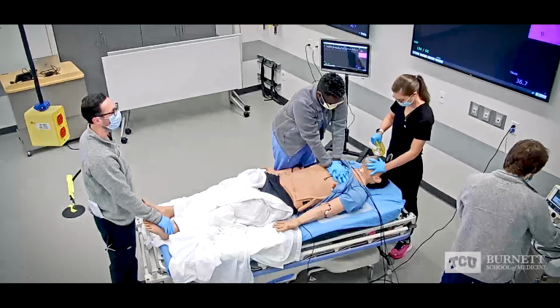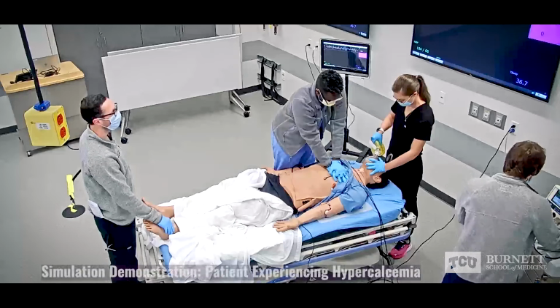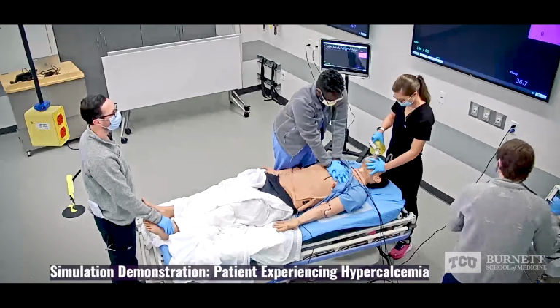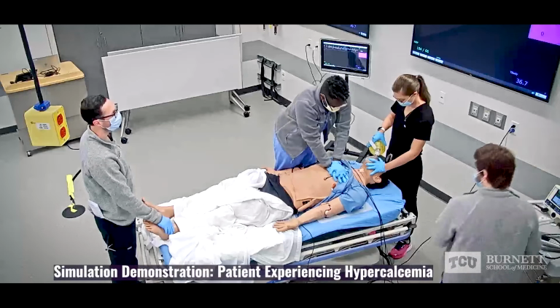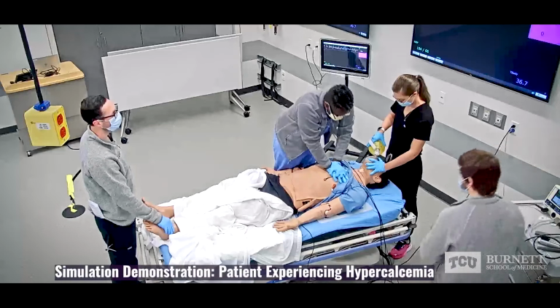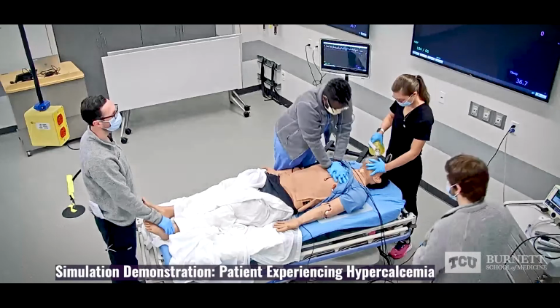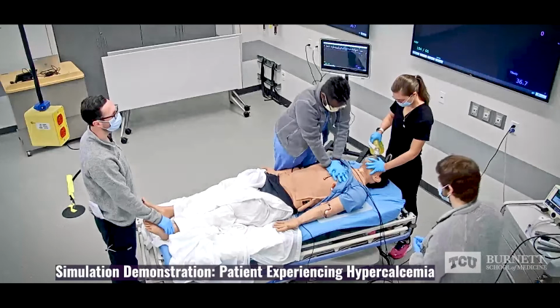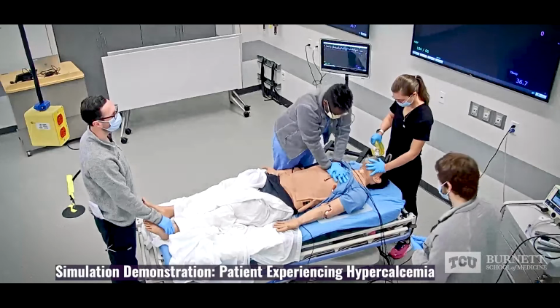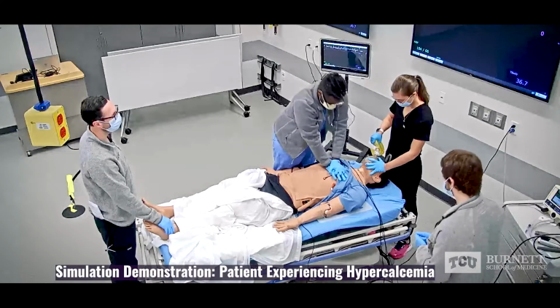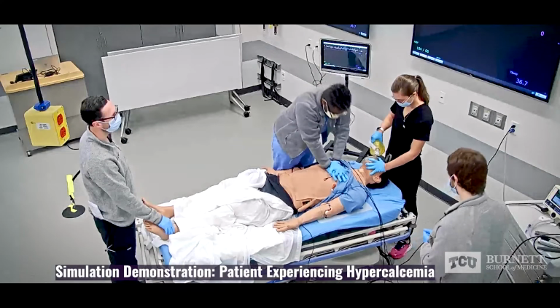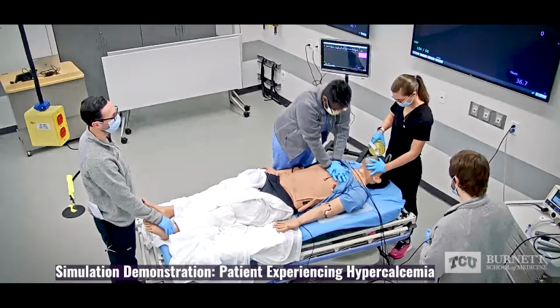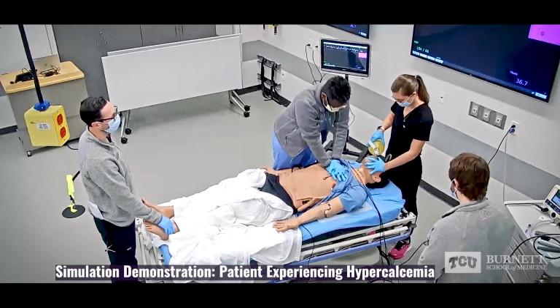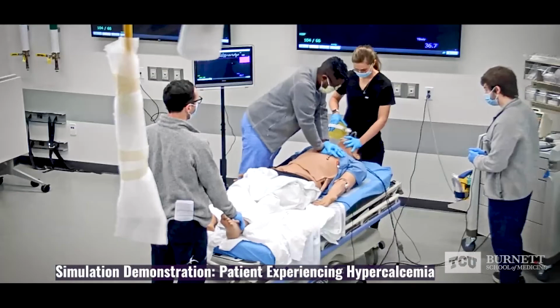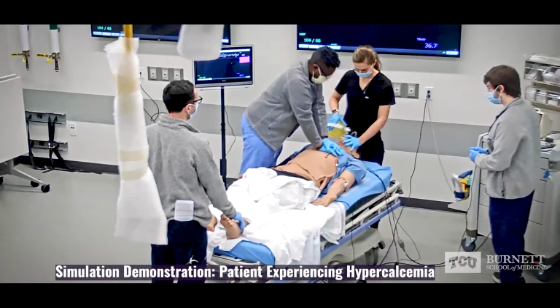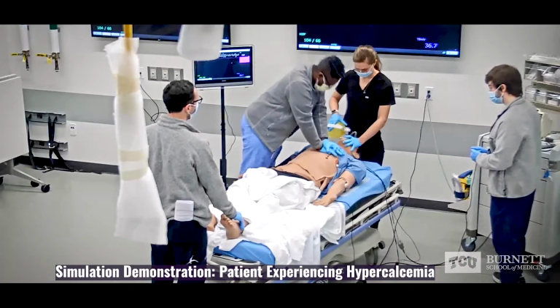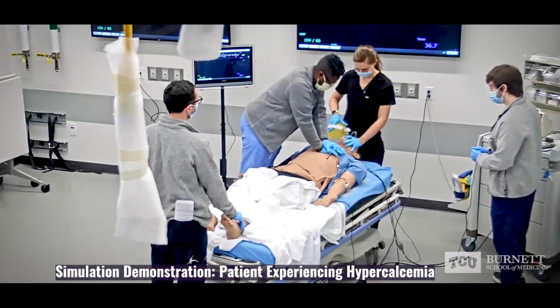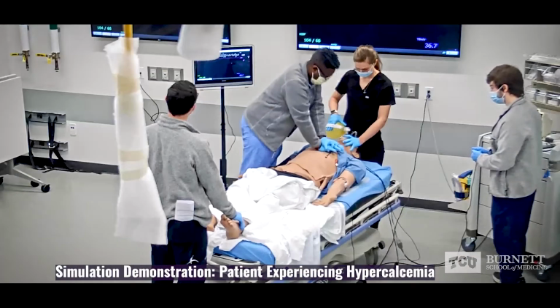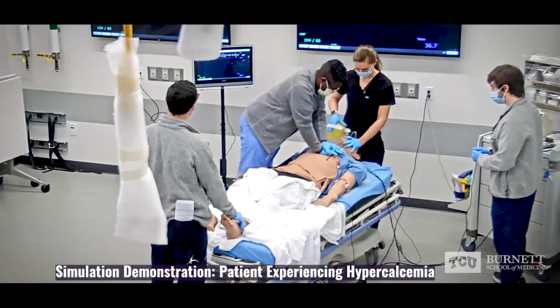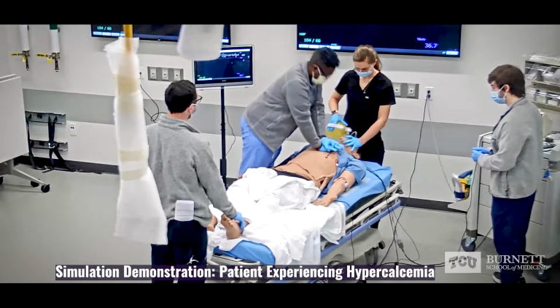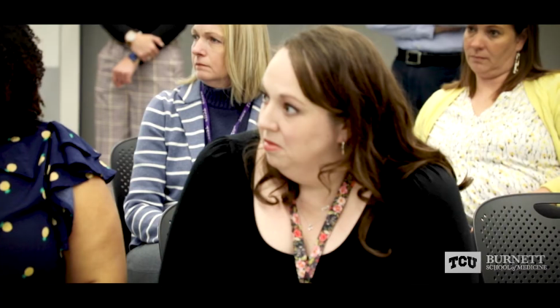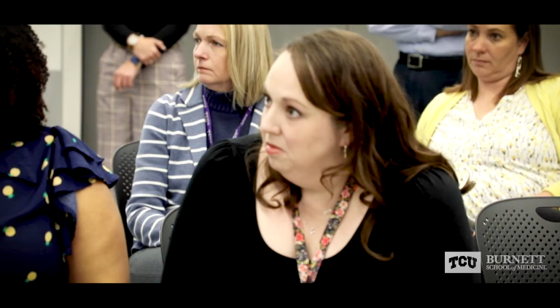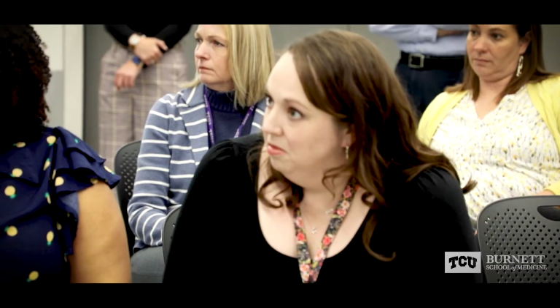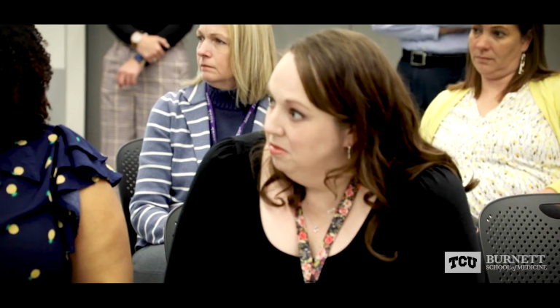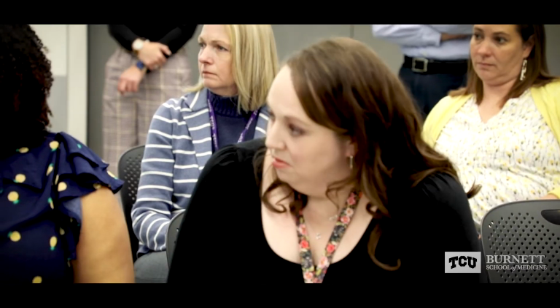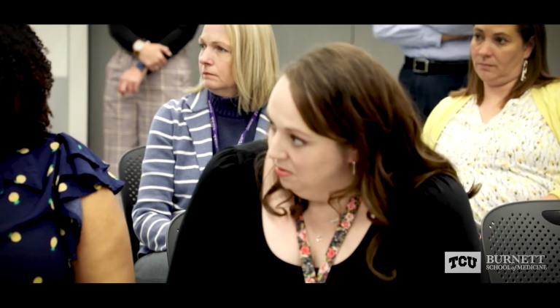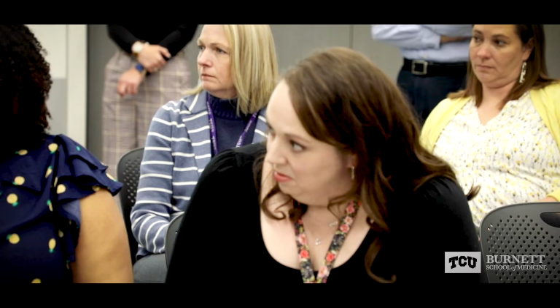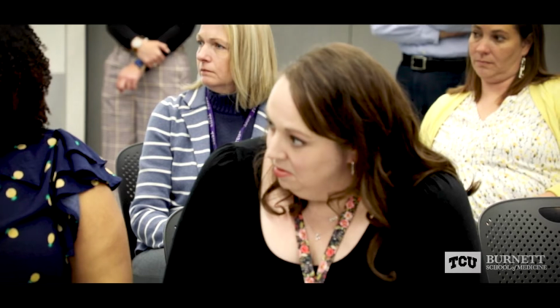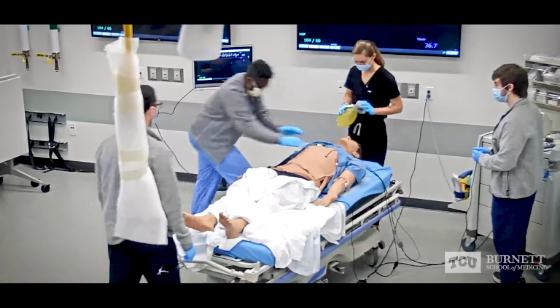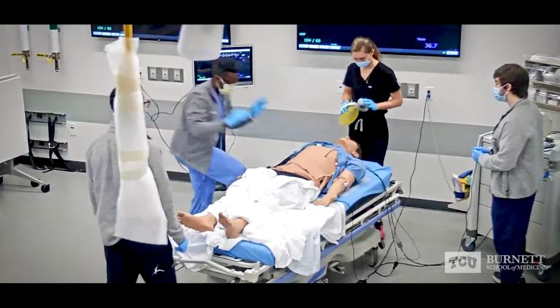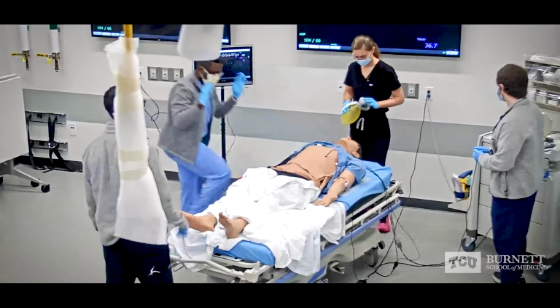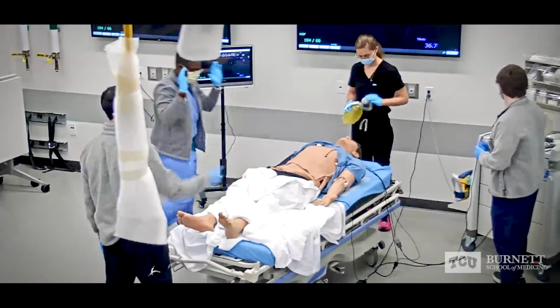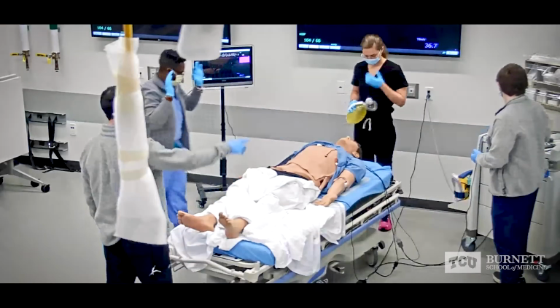One, two, three, four, five, six, seven. Everyone clear? Clear. Clear. Go and chuck.